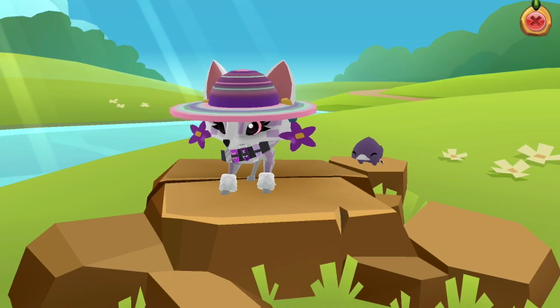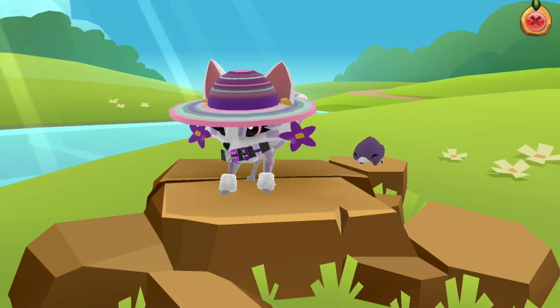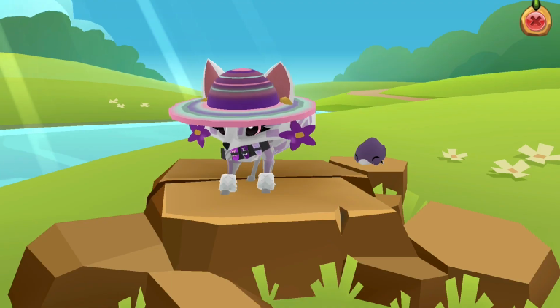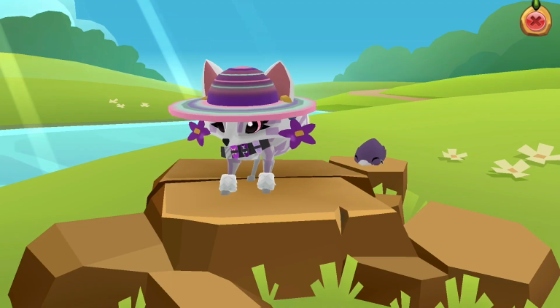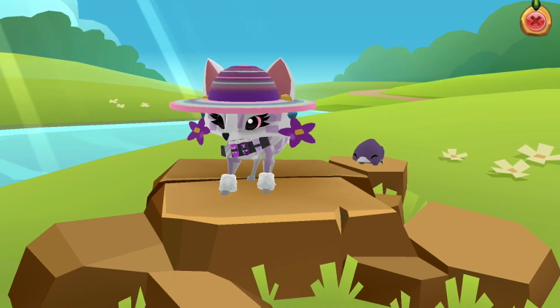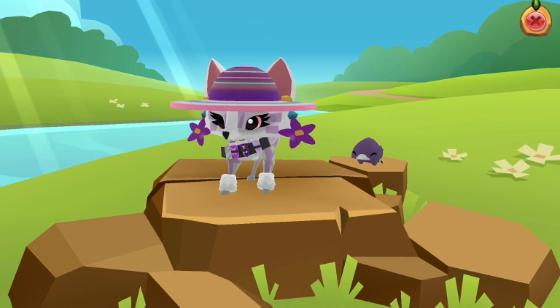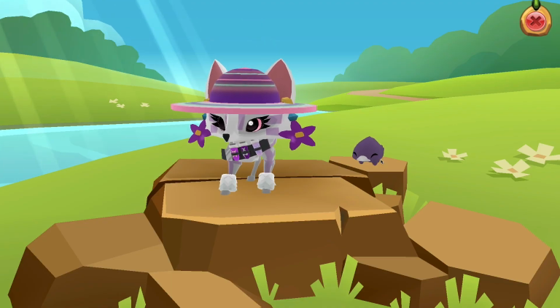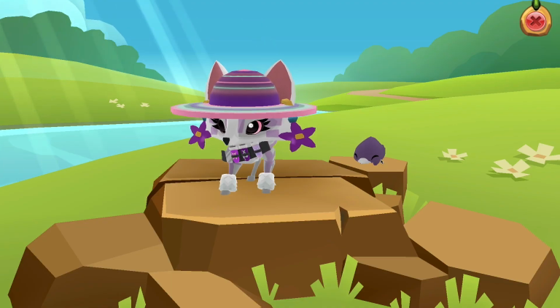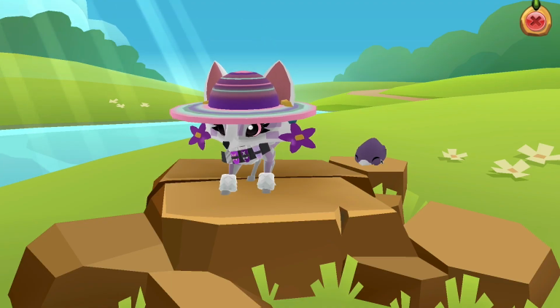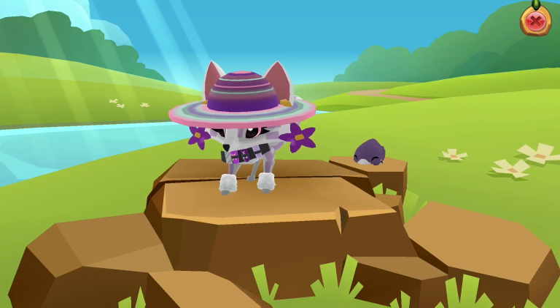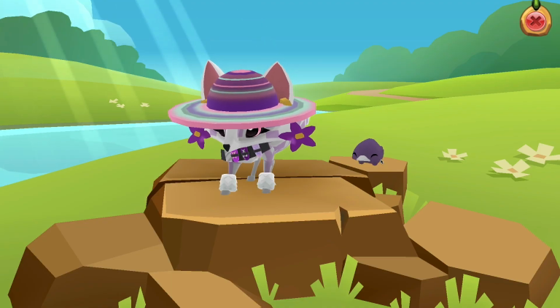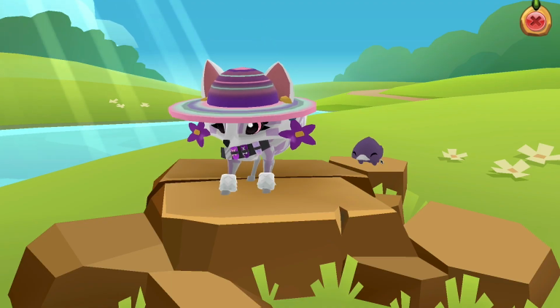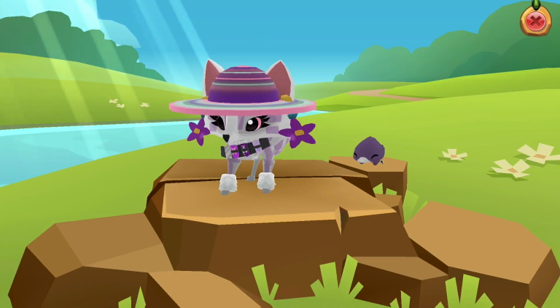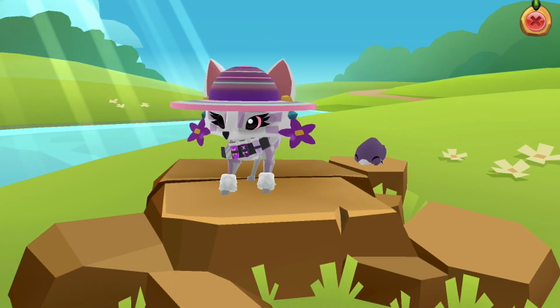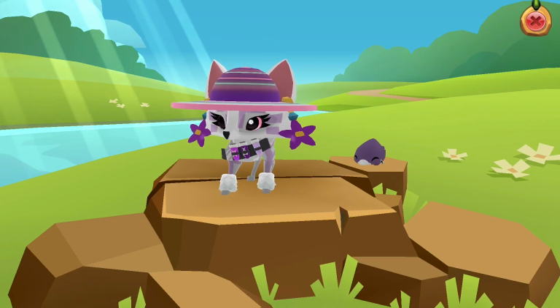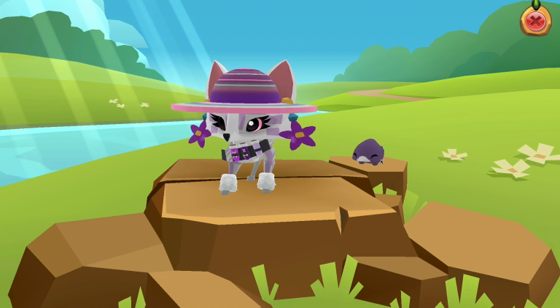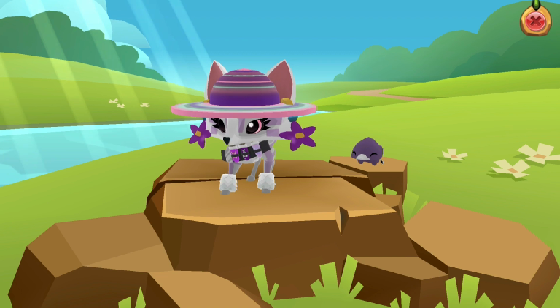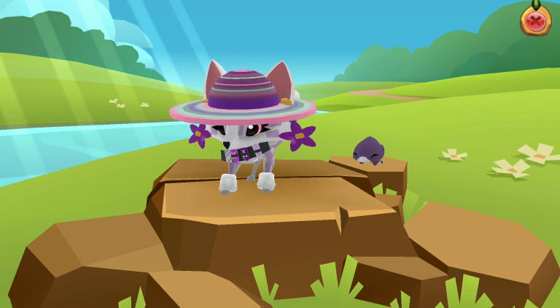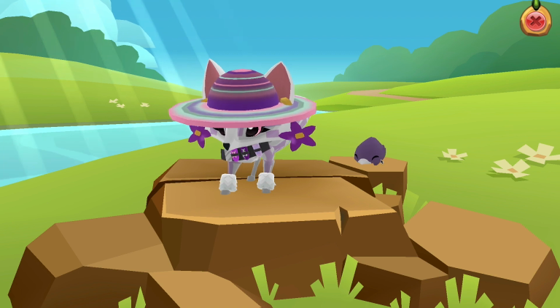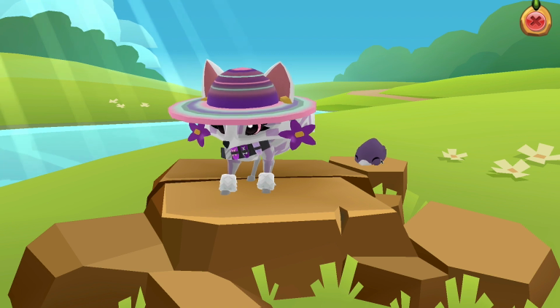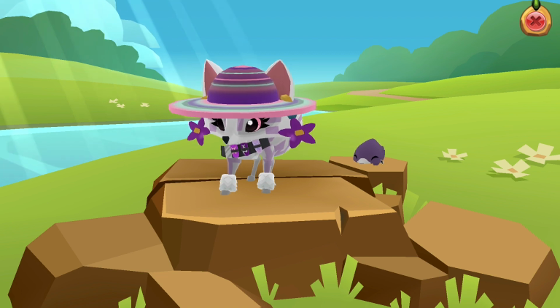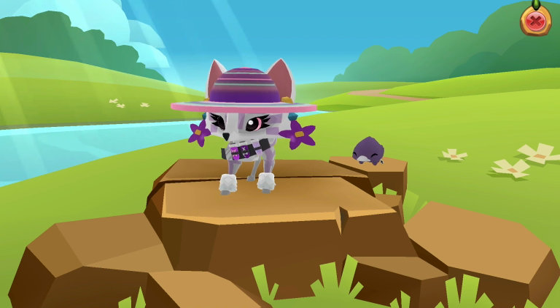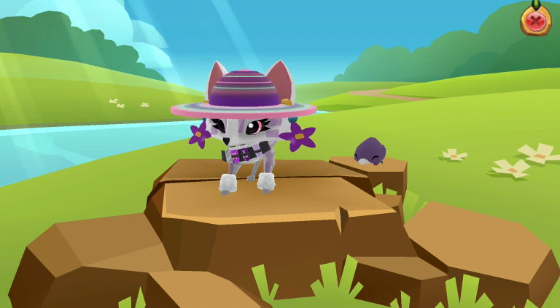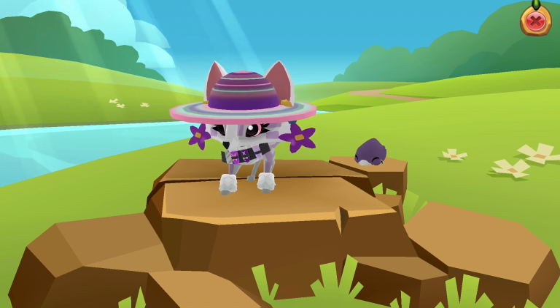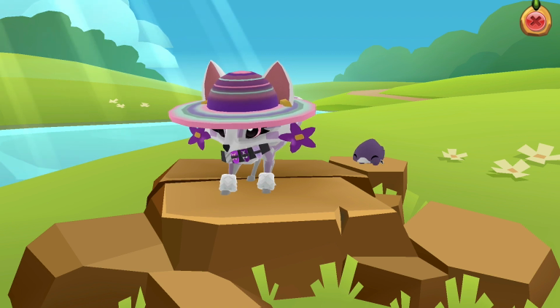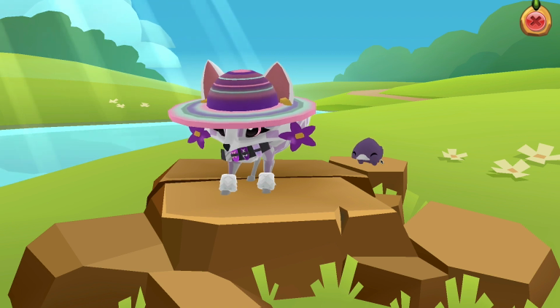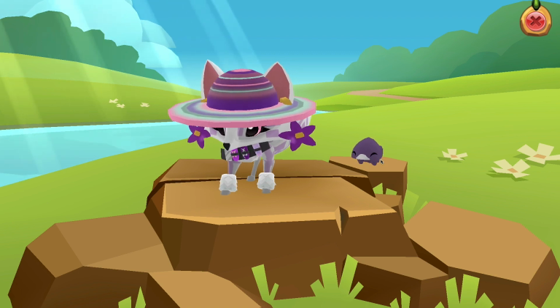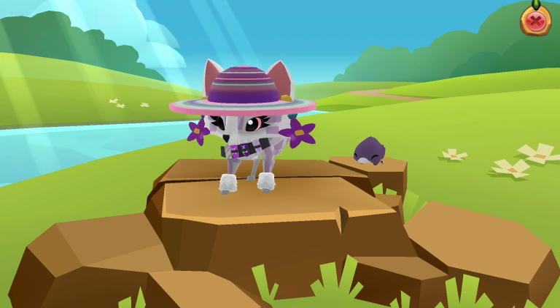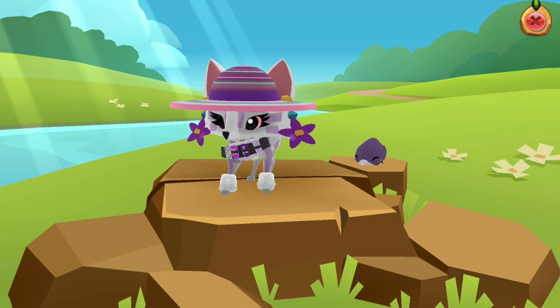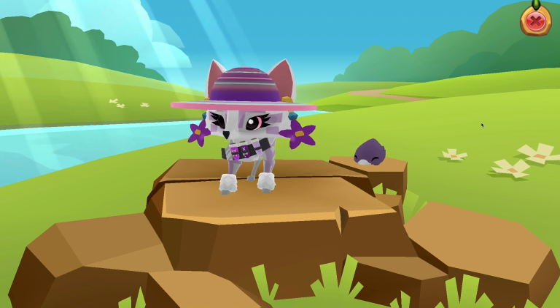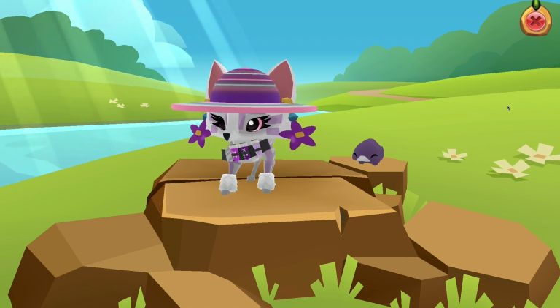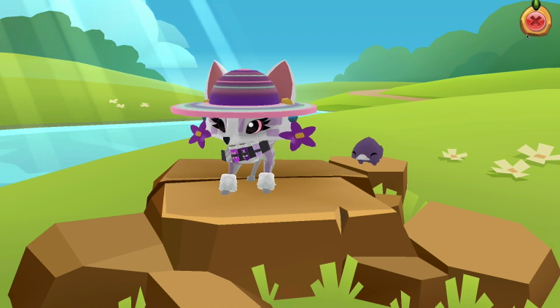Hello everyone, Coyote here and today Animal Jam has updated for the month of March. There's so much to go over so let's just get into it.